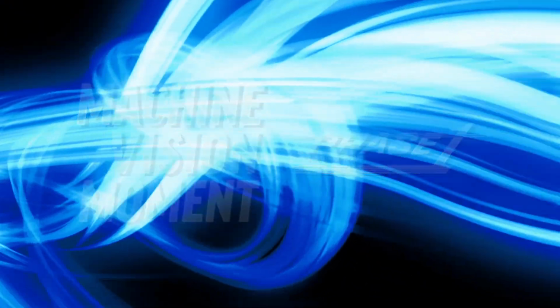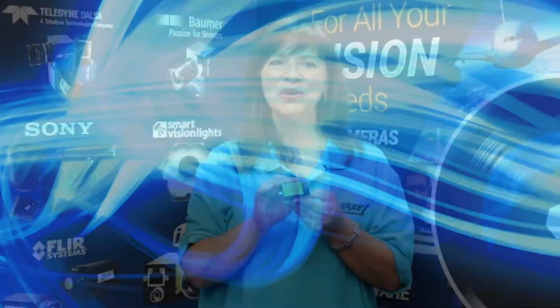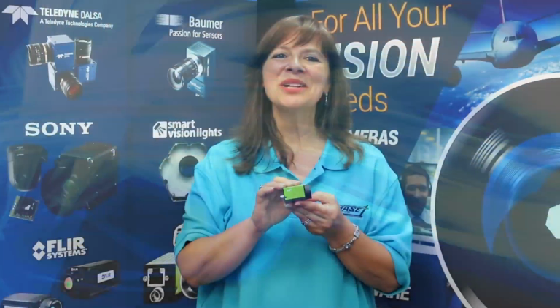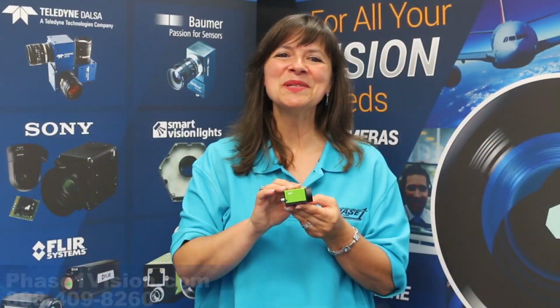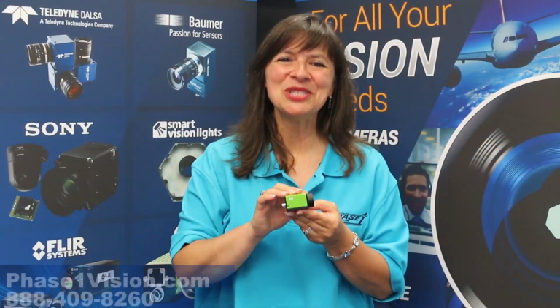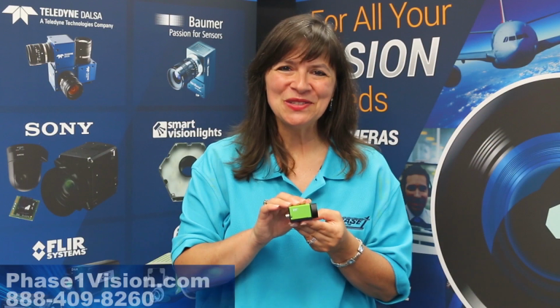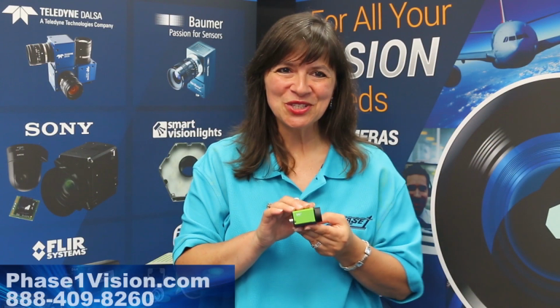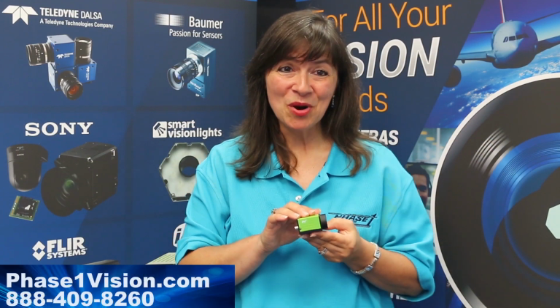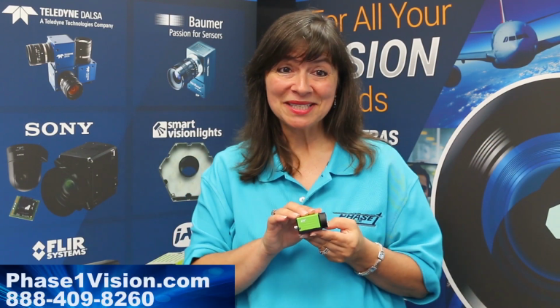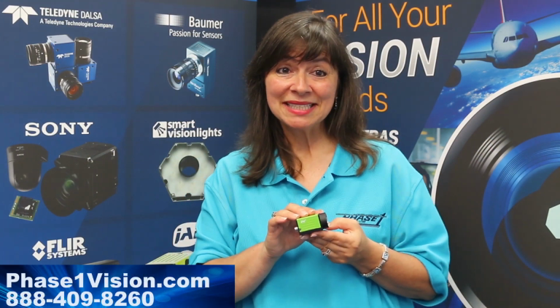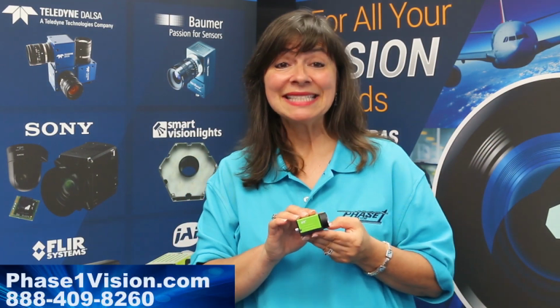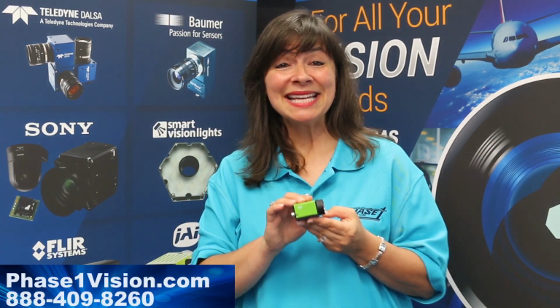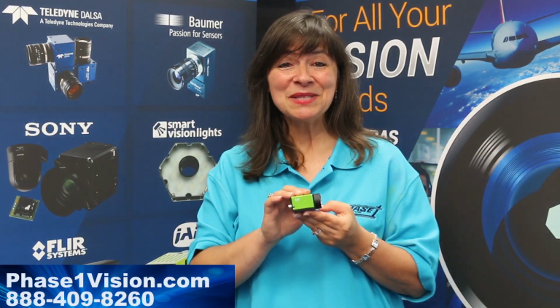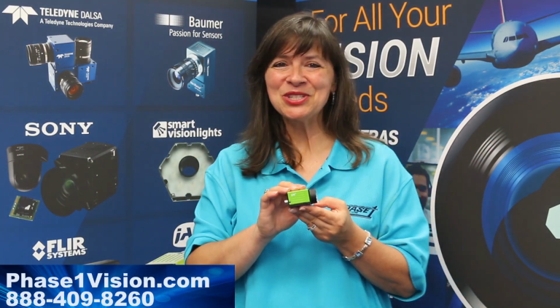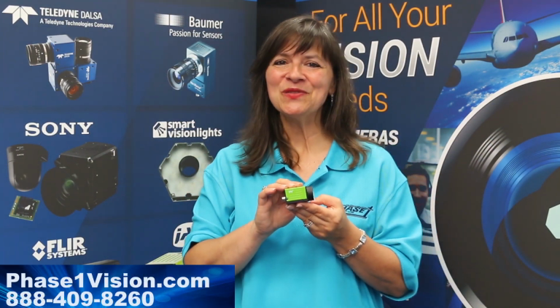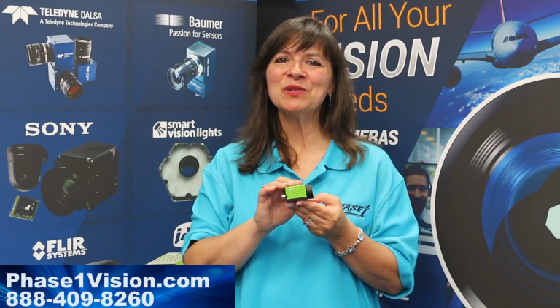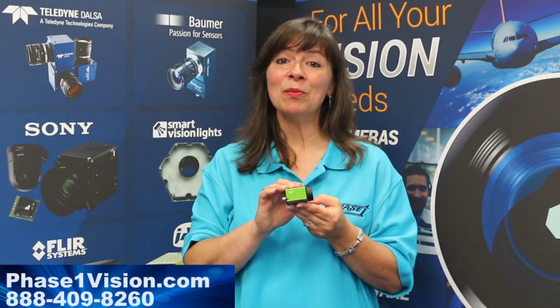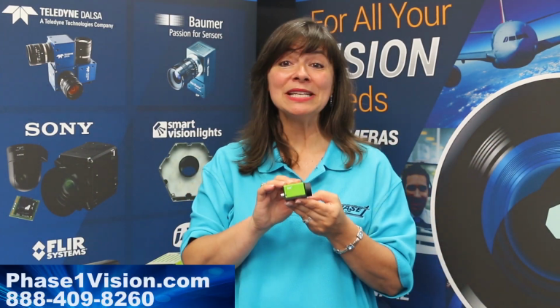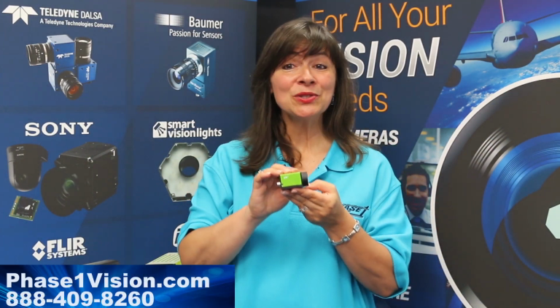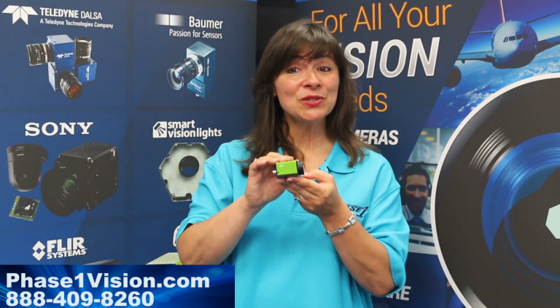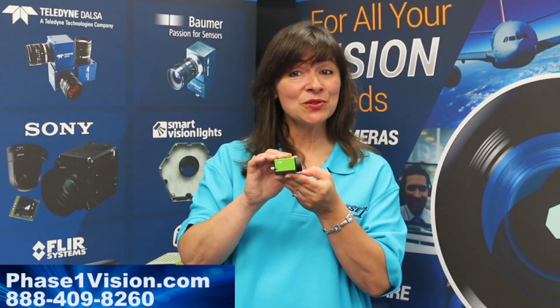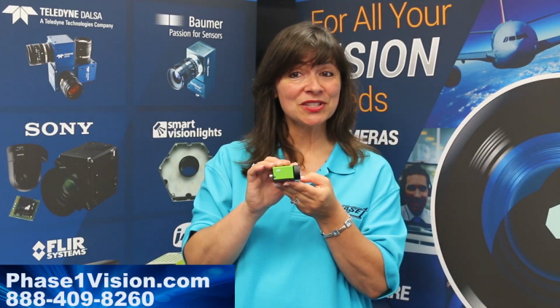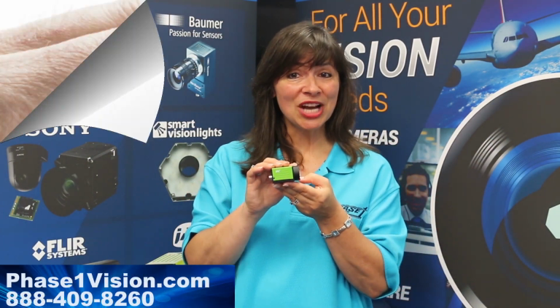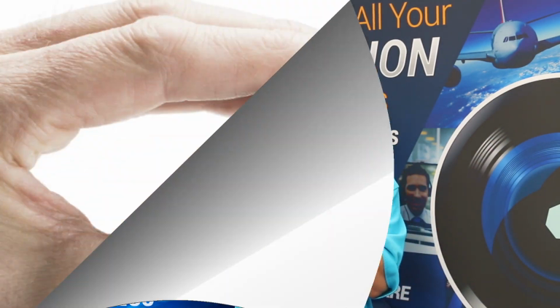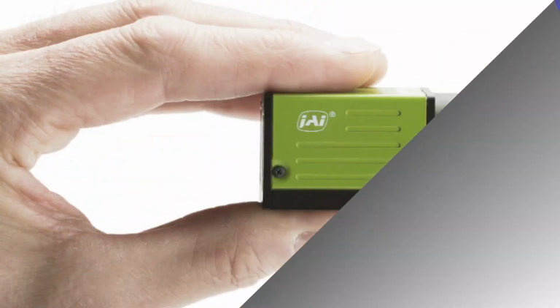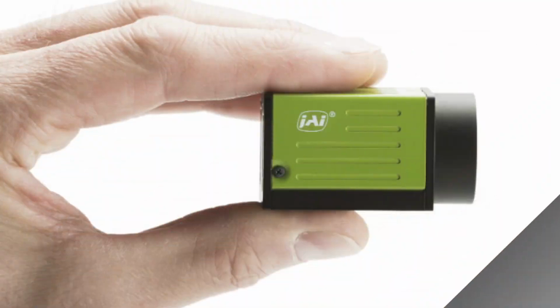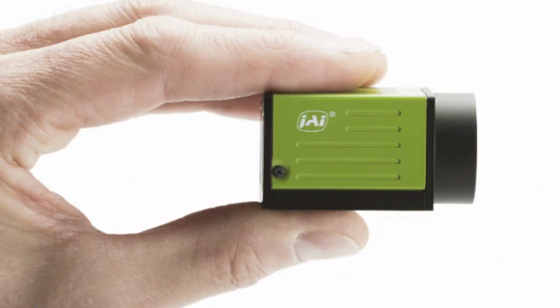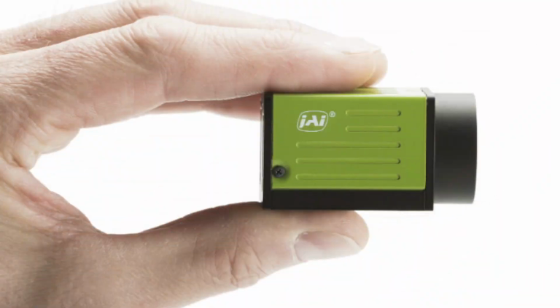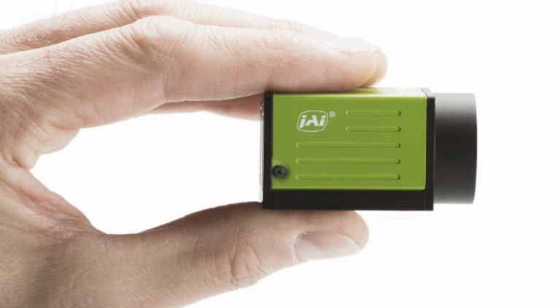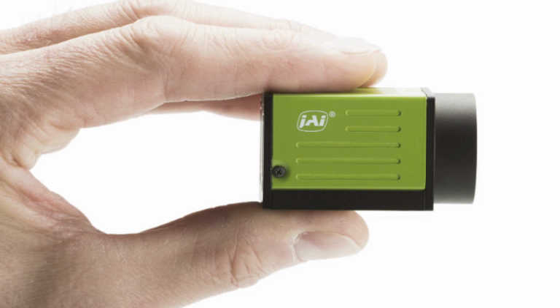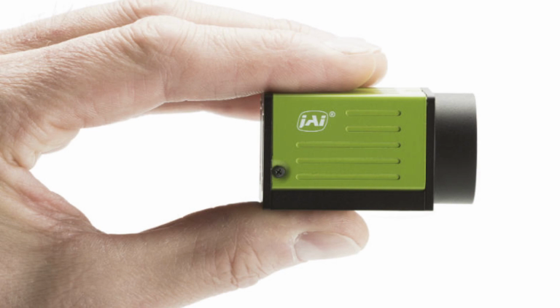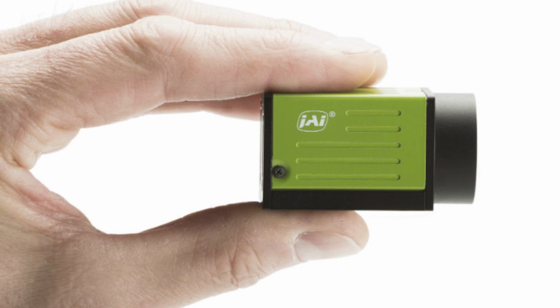Welcome to Machine Vision Moment. Today's Machine Vision Moment introduces you to the JaiGo 5000 series cameras.